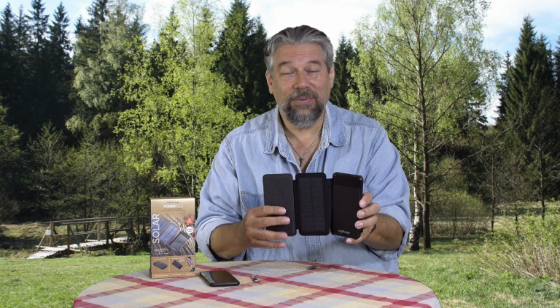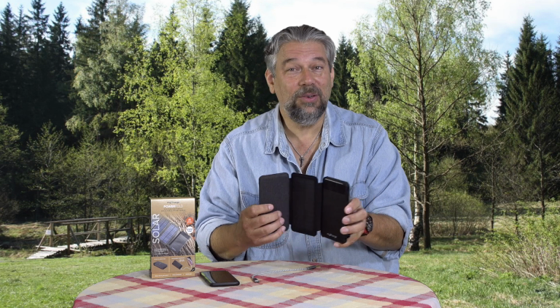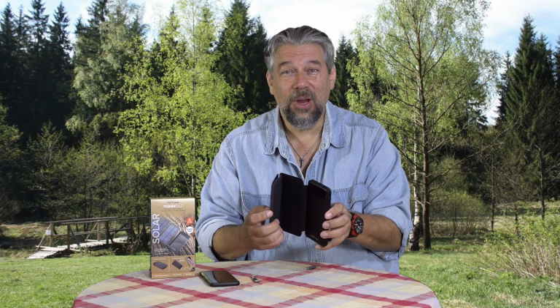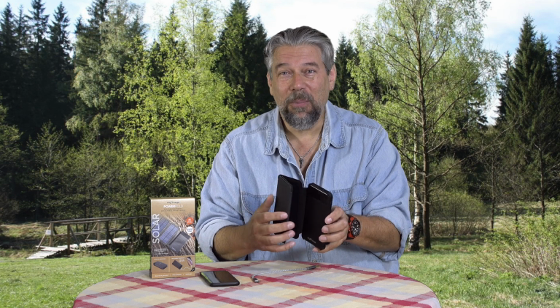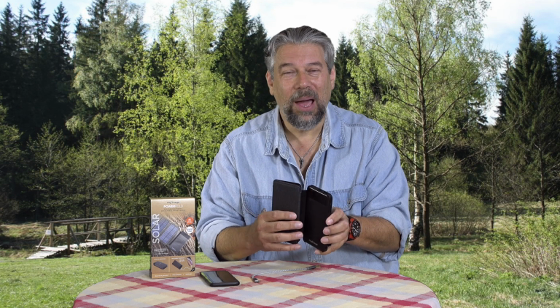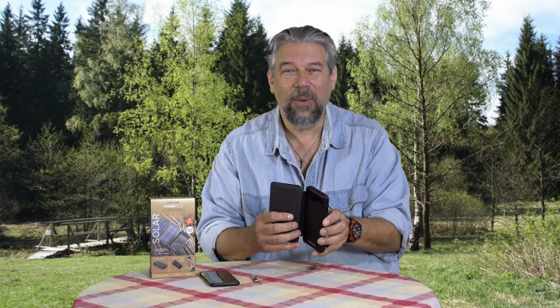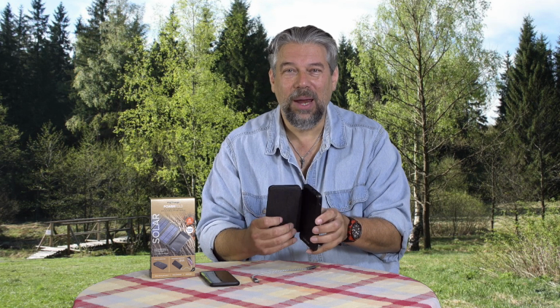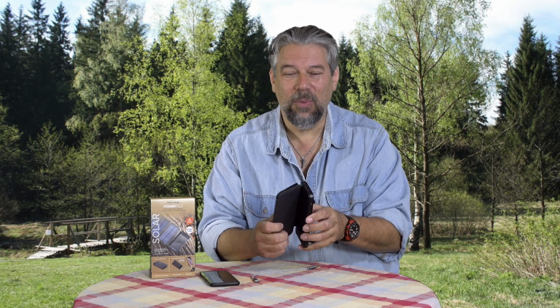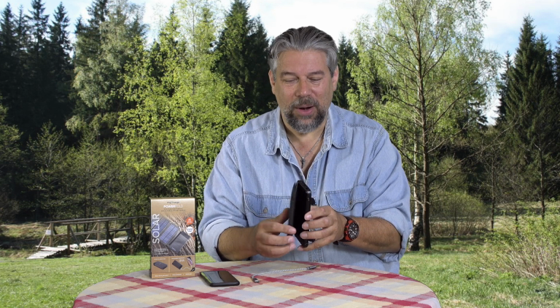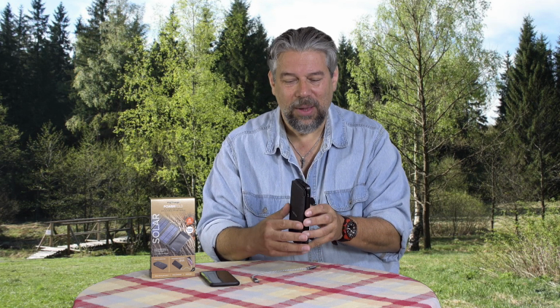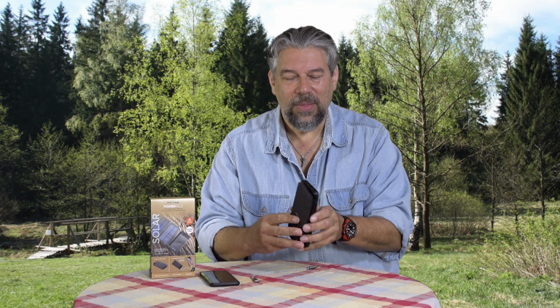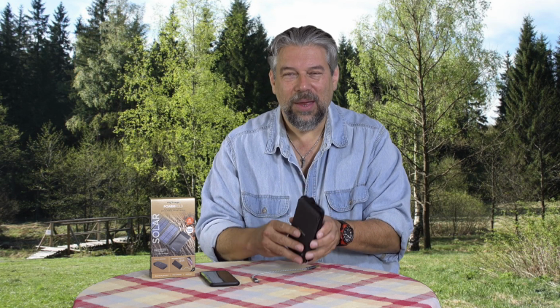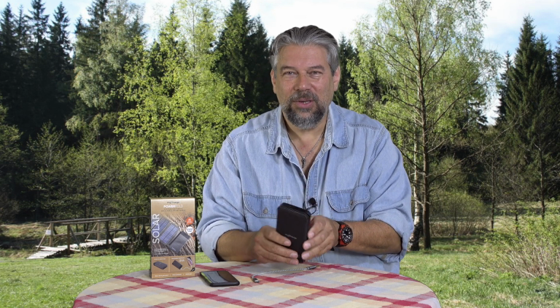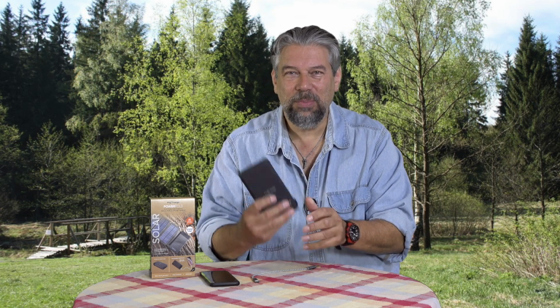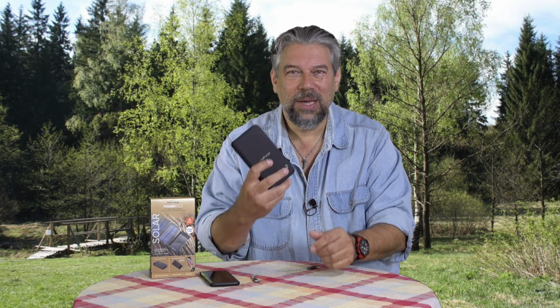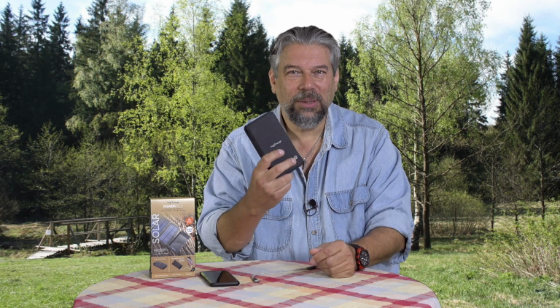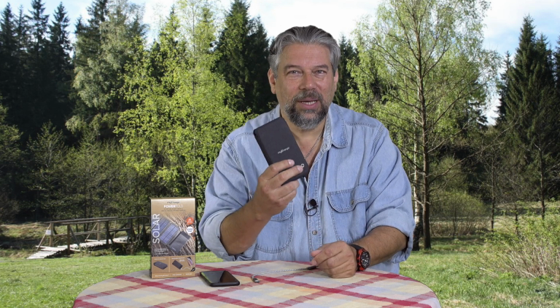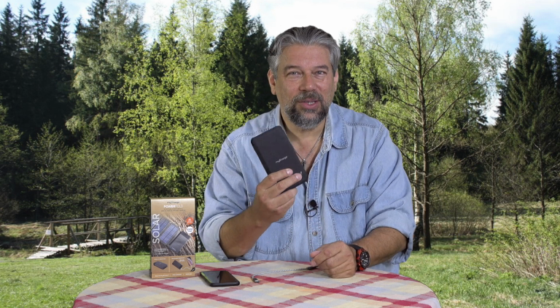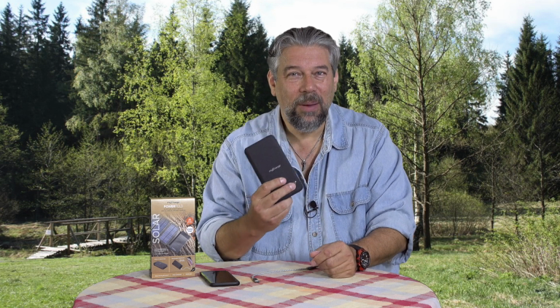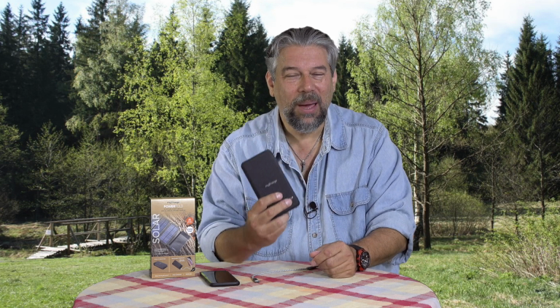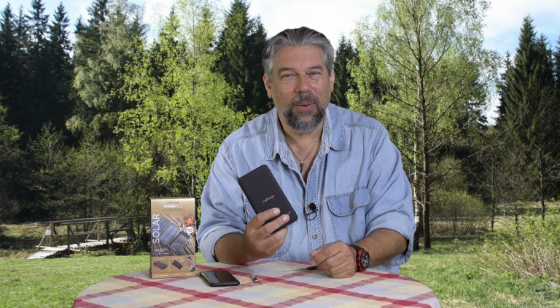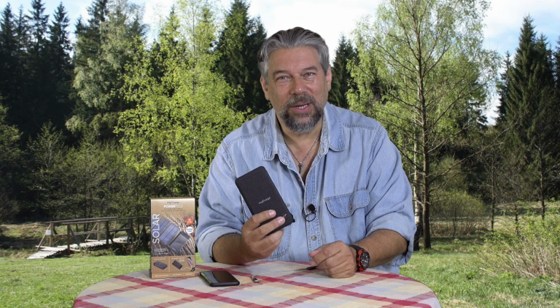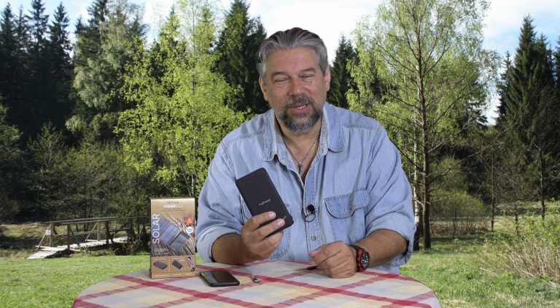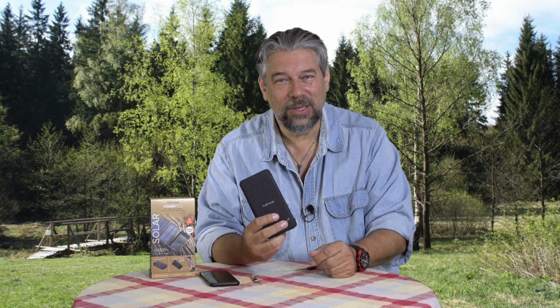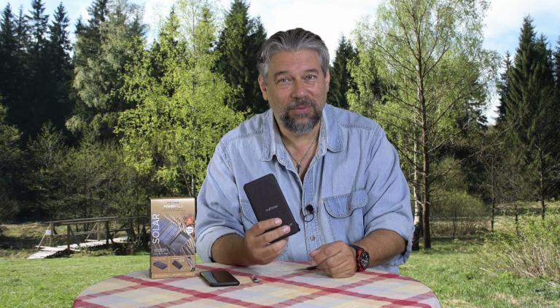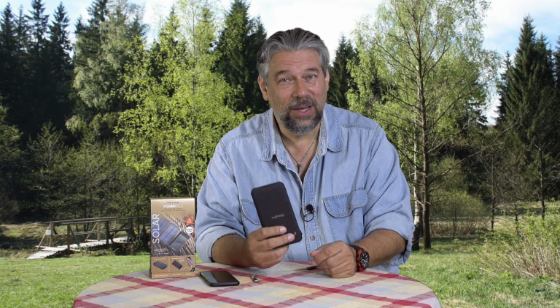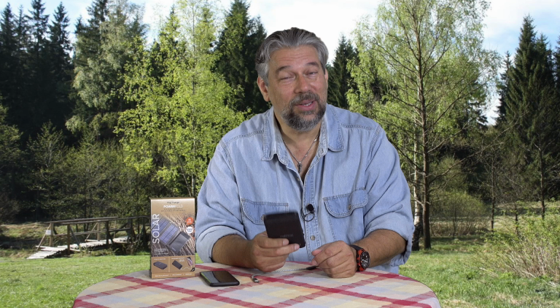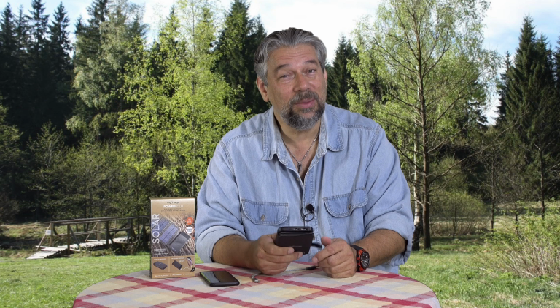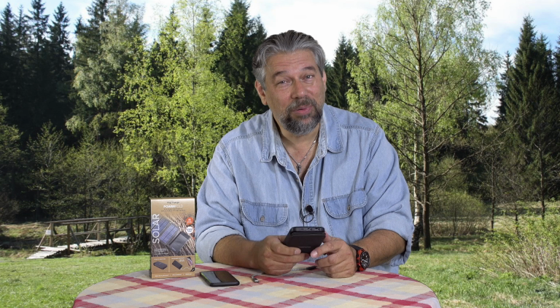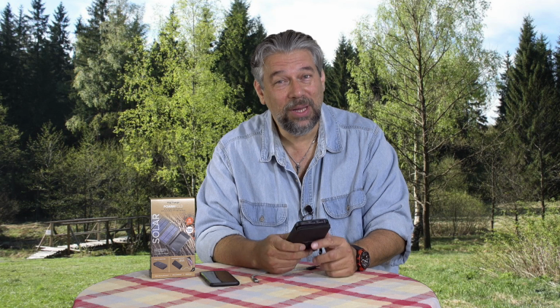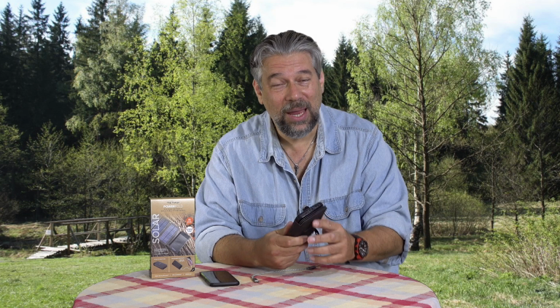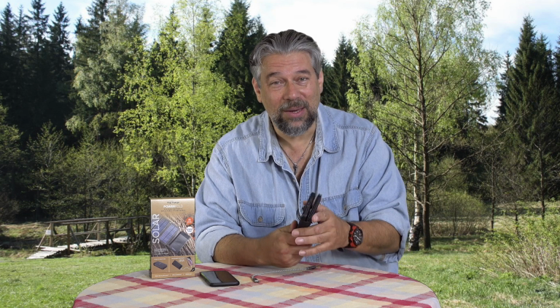But on the other hand, if there's no power anywhere, then just being able to get some power into this device is pretty handy.